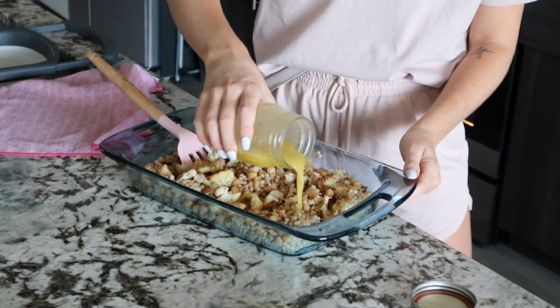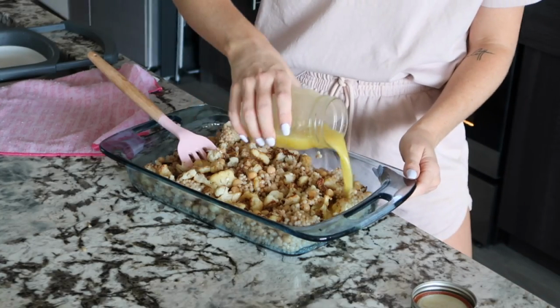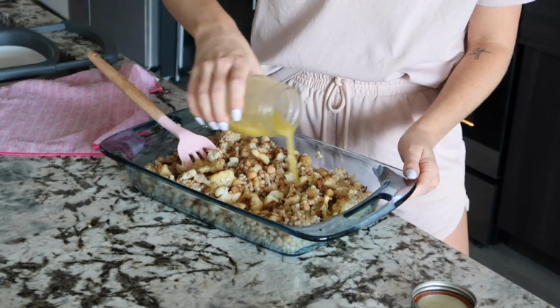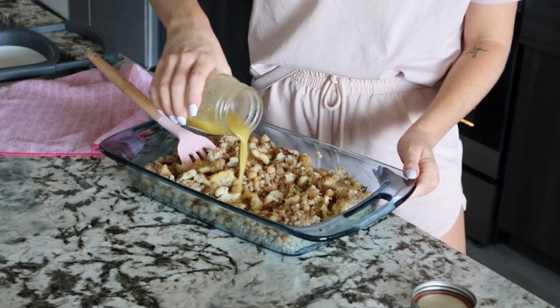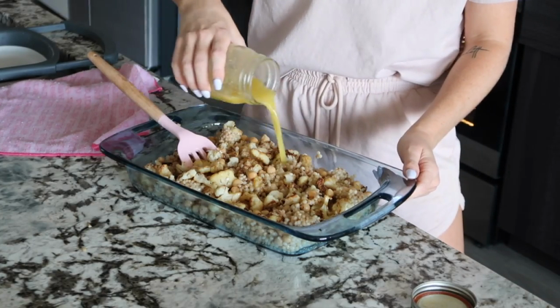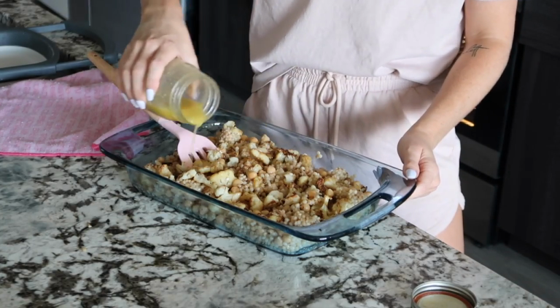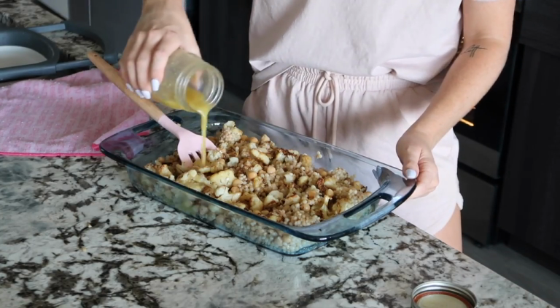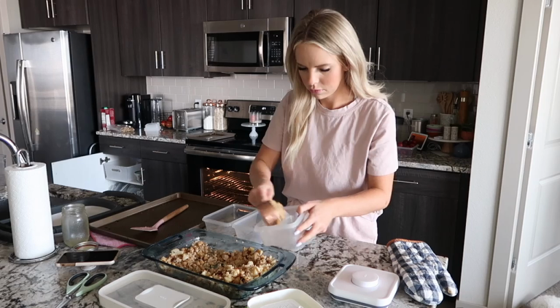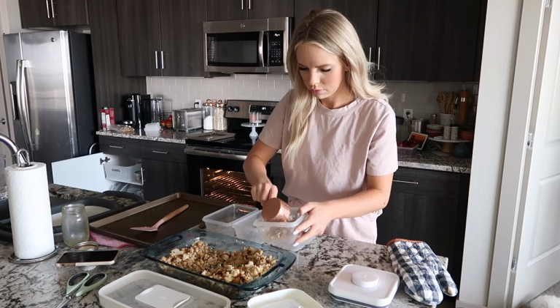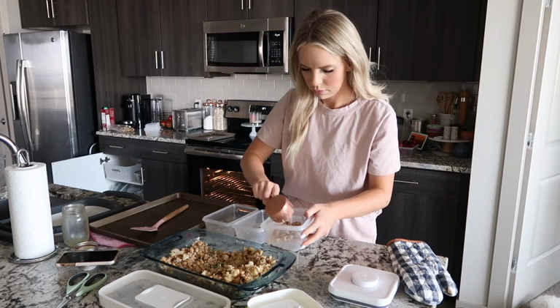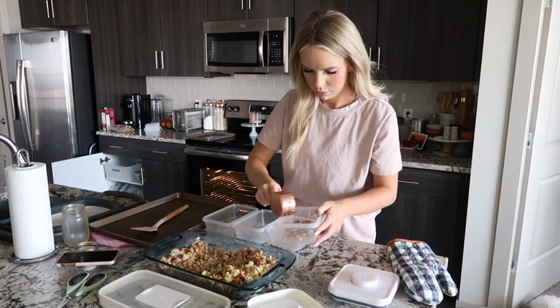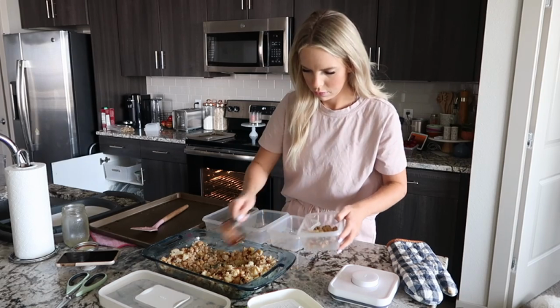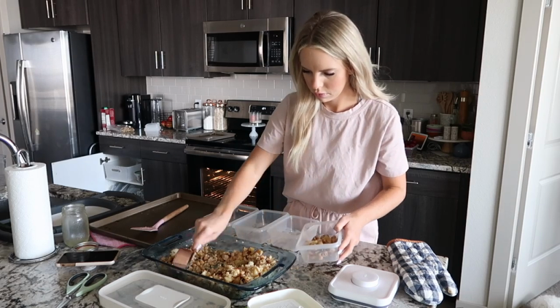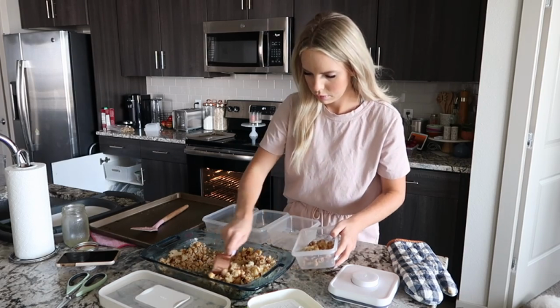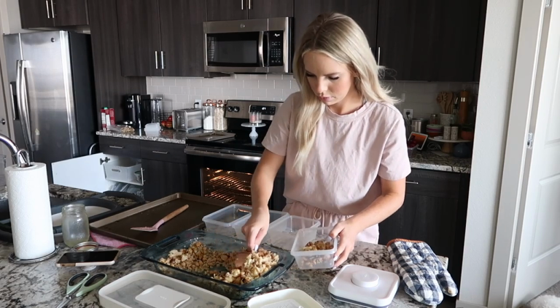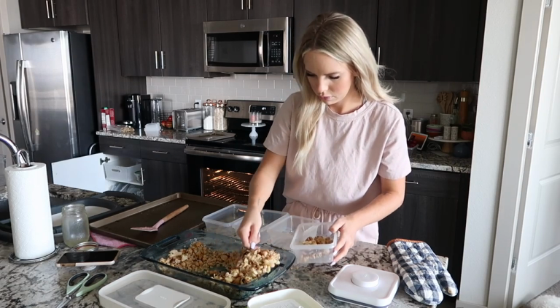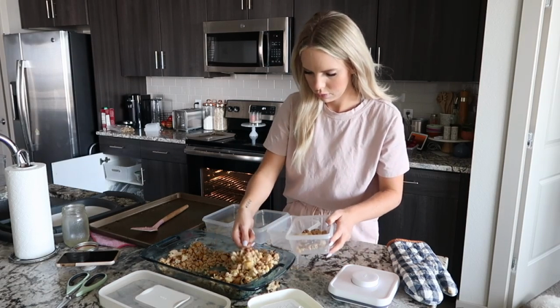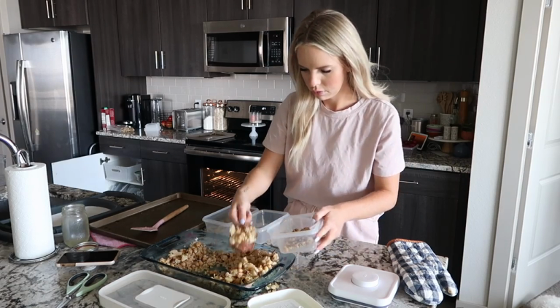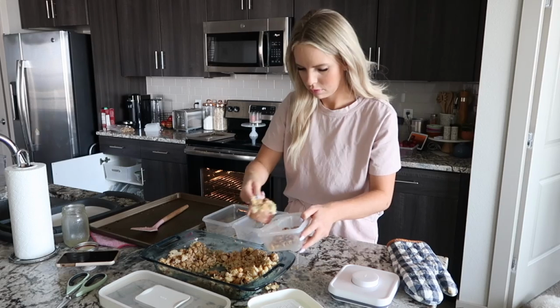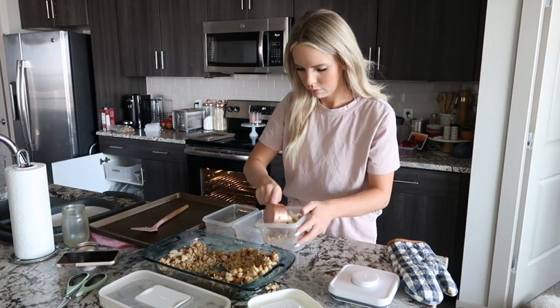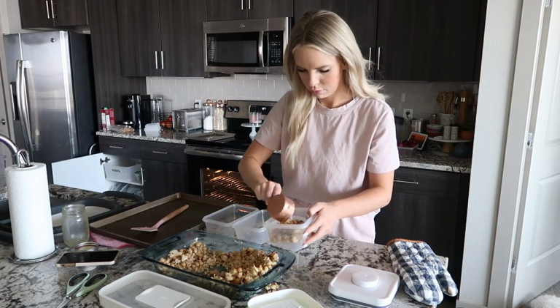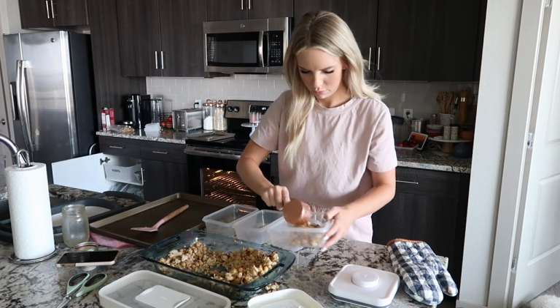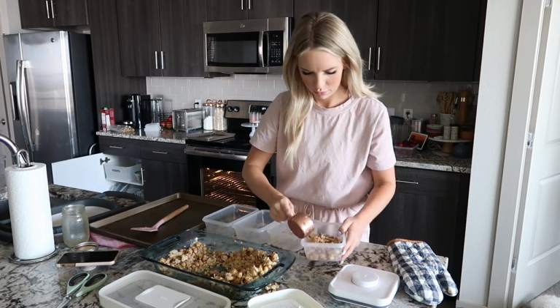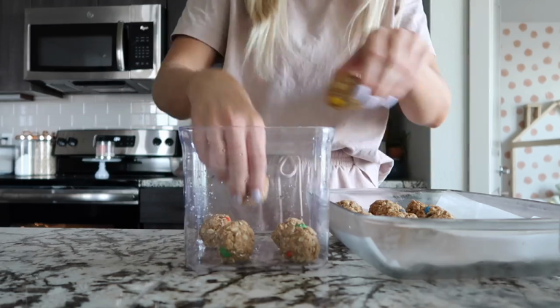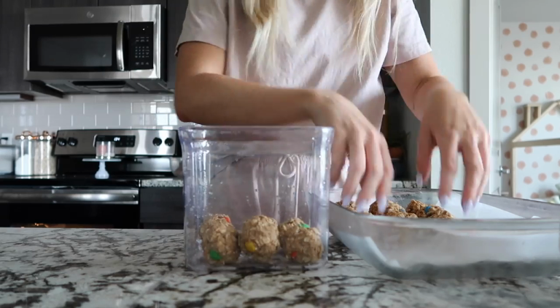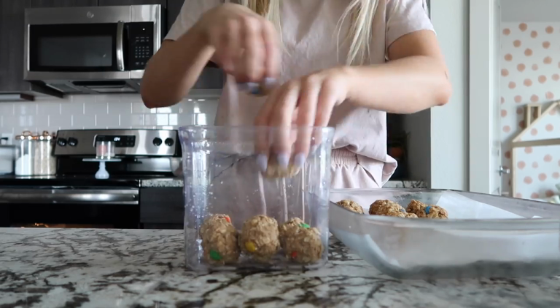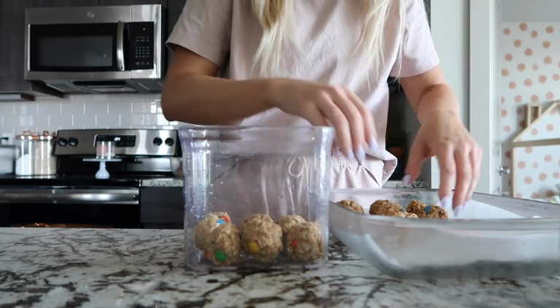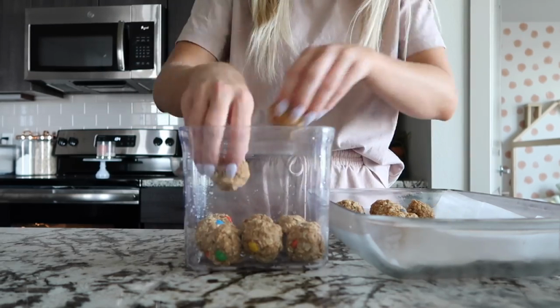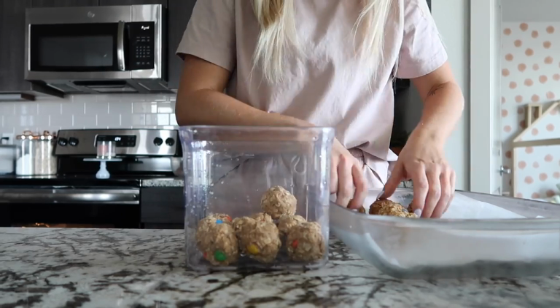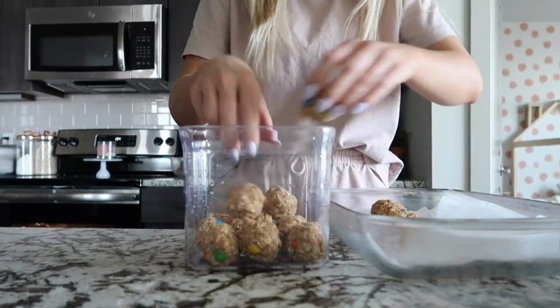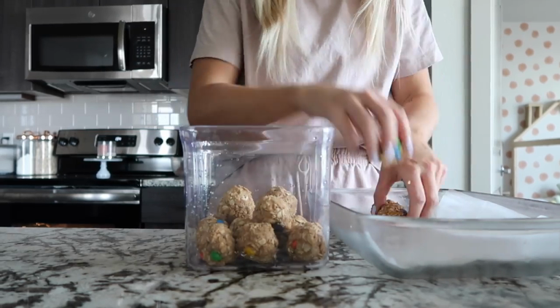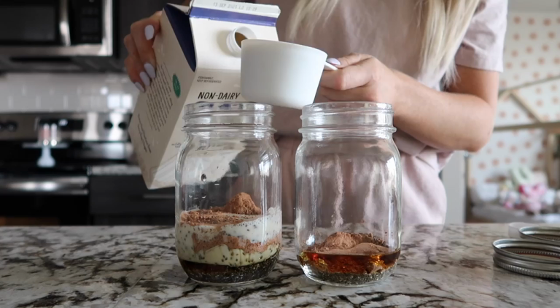Everything was so delicious and I'm so excited to share all these foods with you. So let's go ahead and jump into the video.